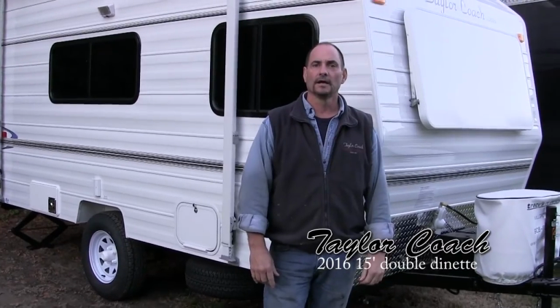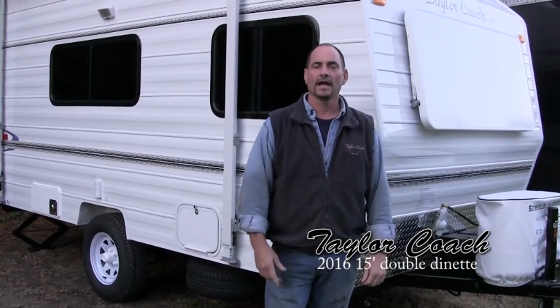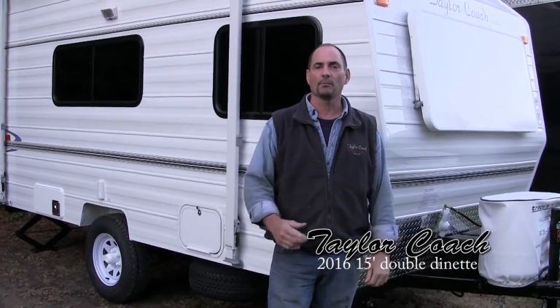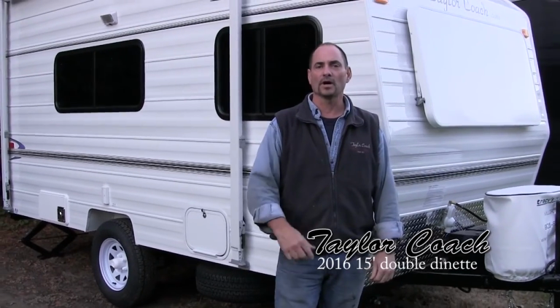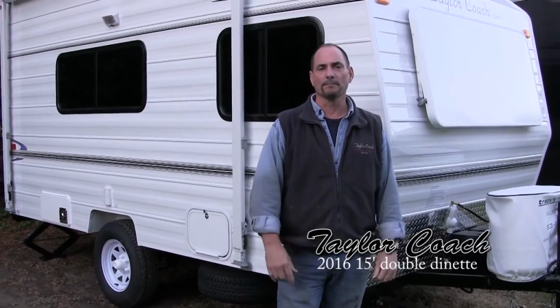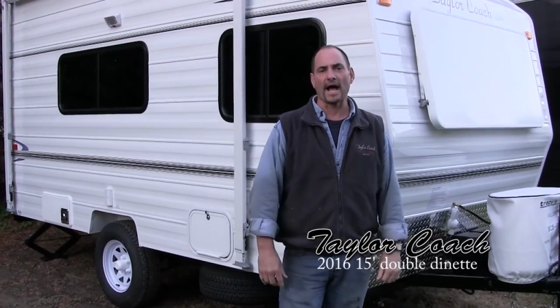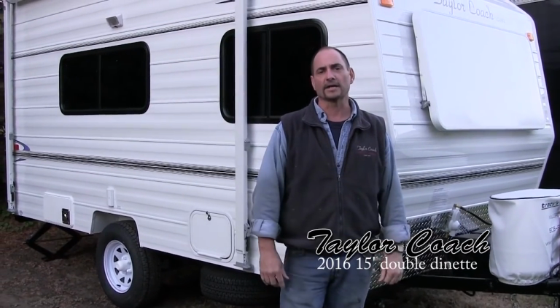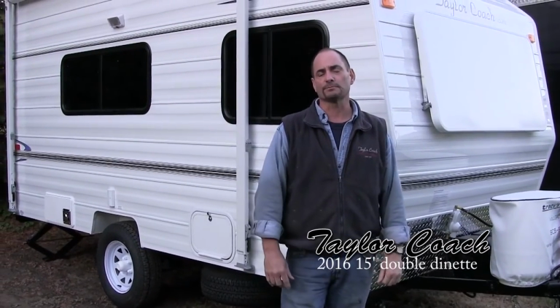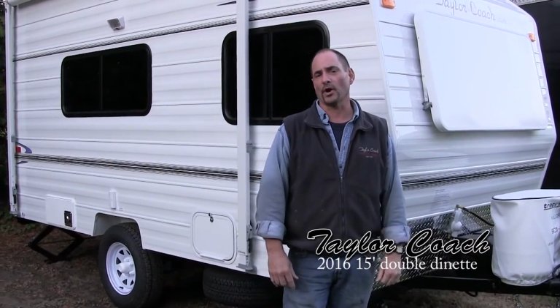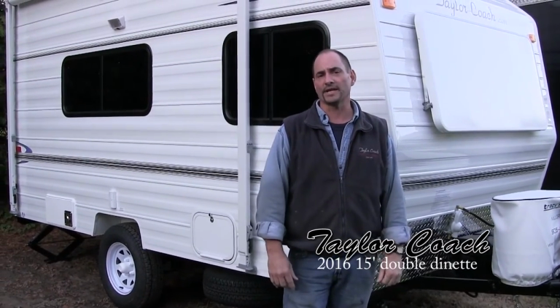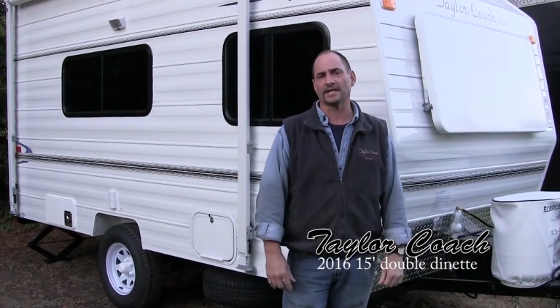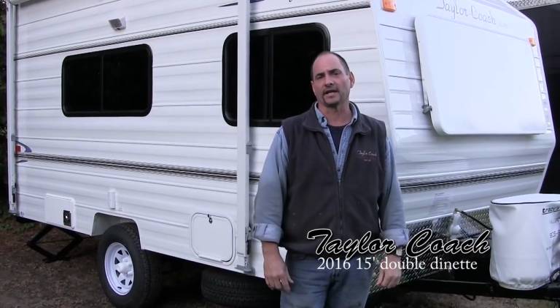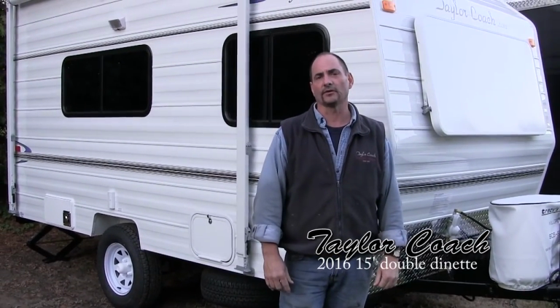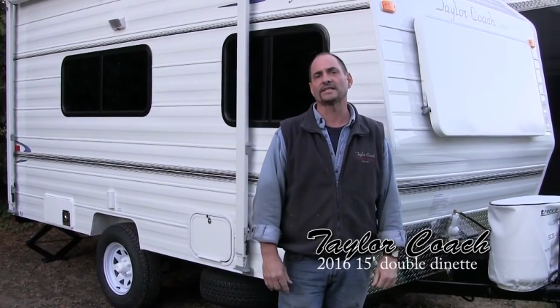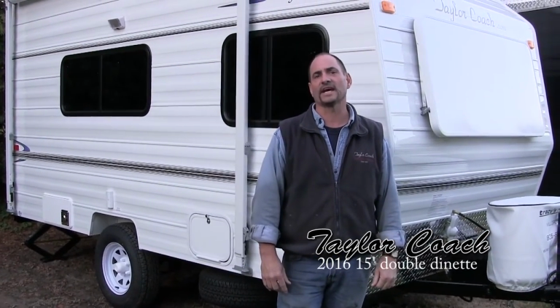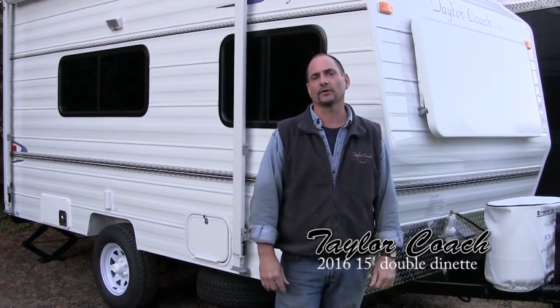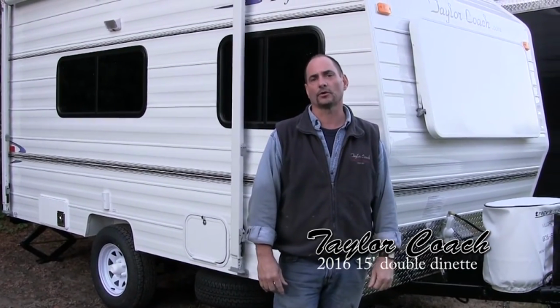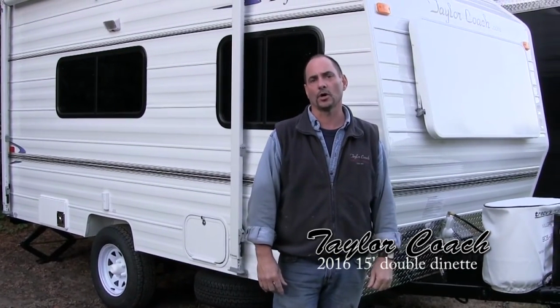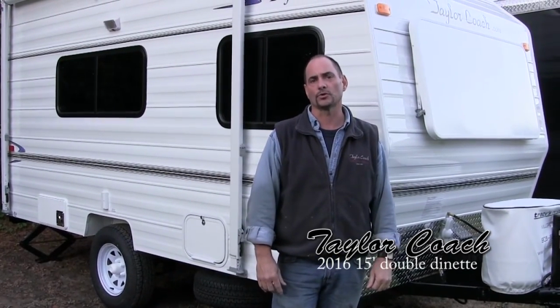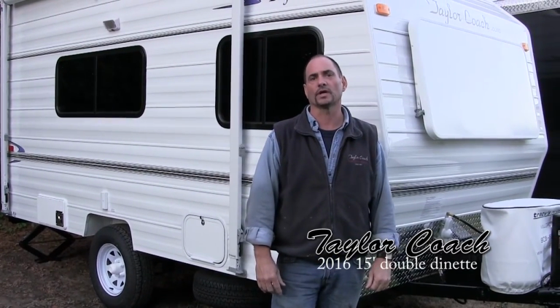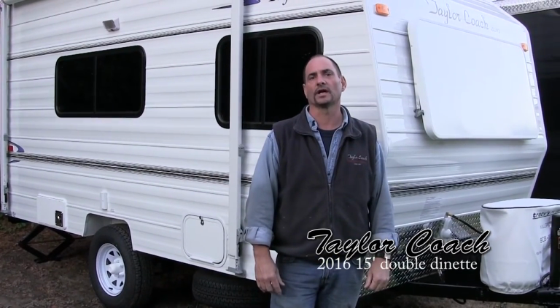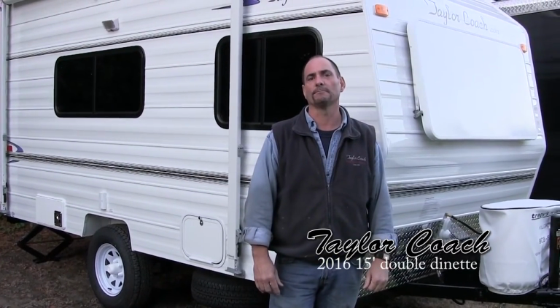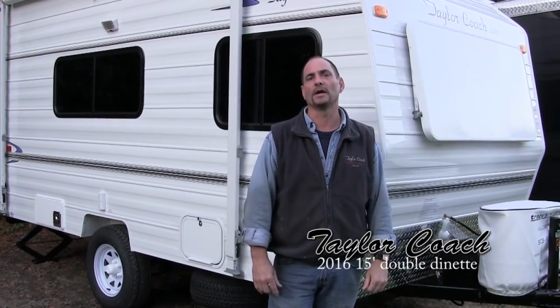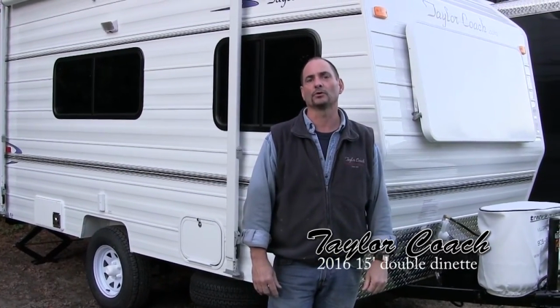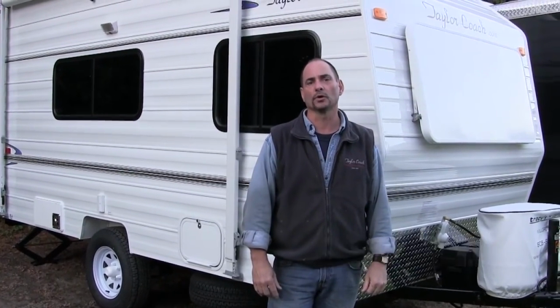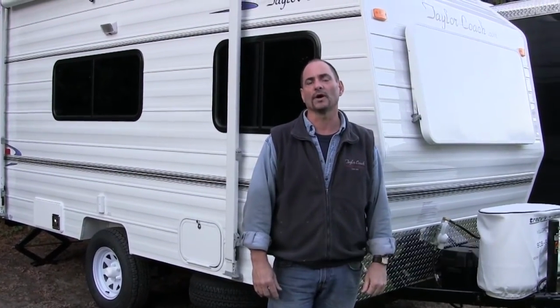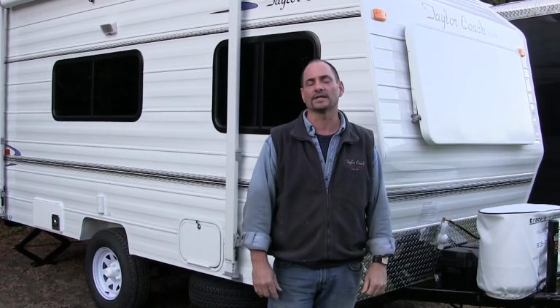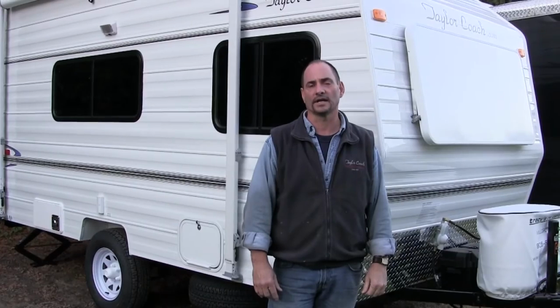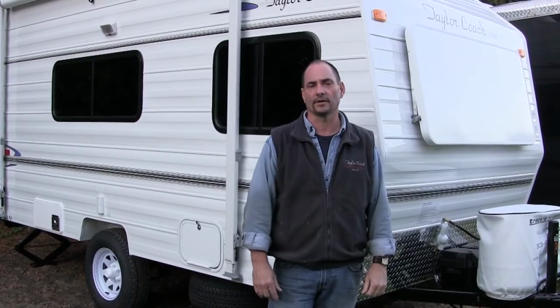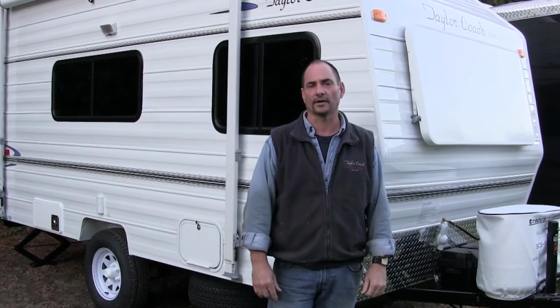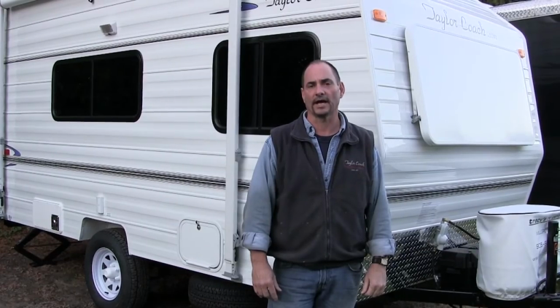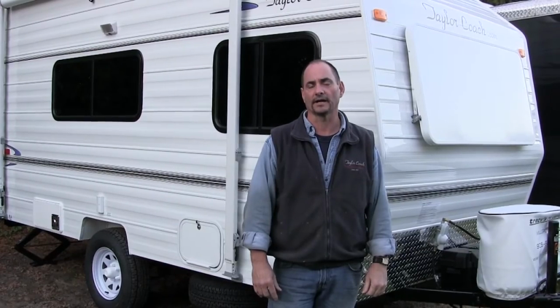Hey, welcome back. It's Brad Taylor at Taylor Coach in Millgrove, Ontario, Canada.